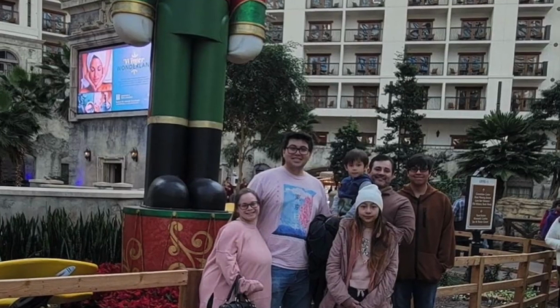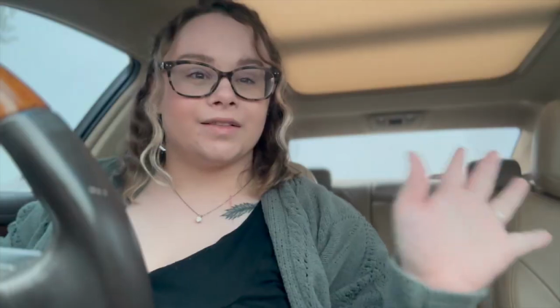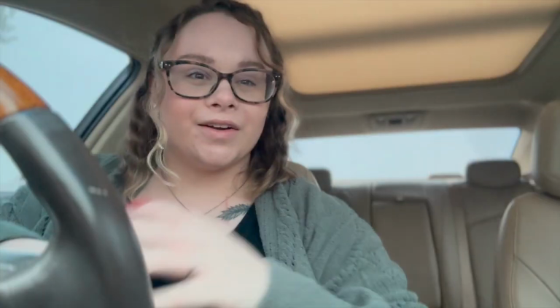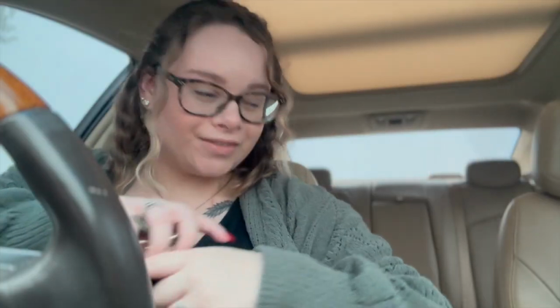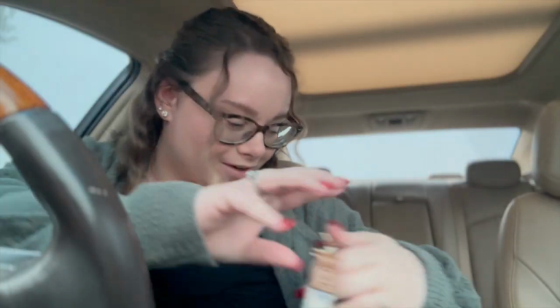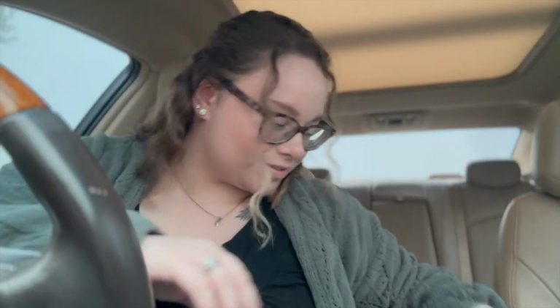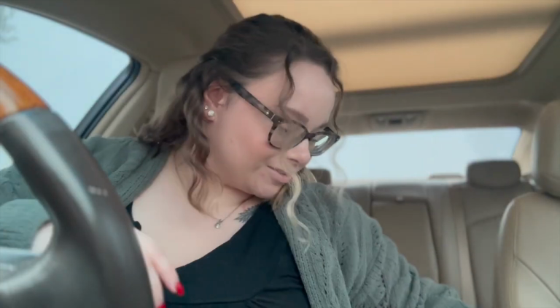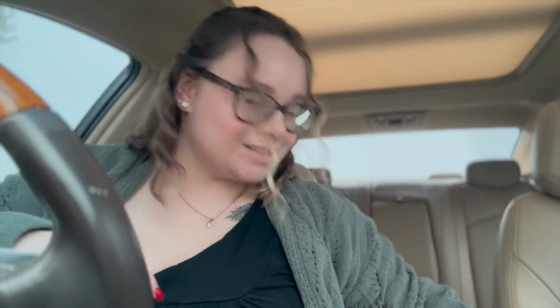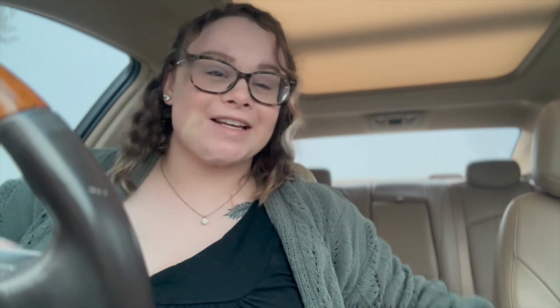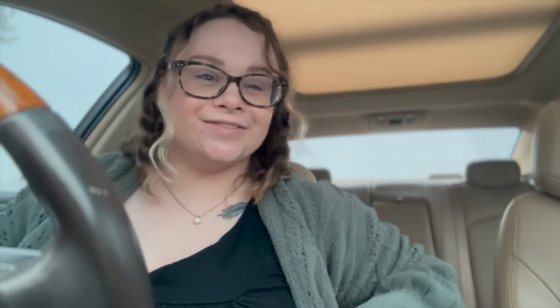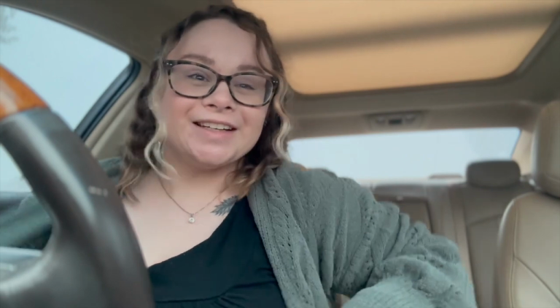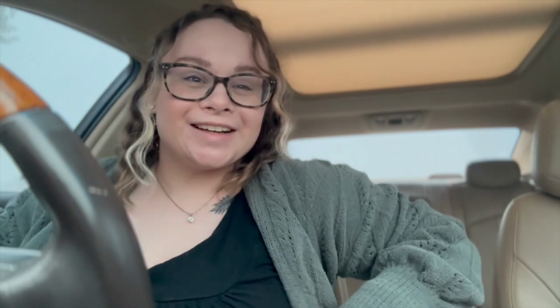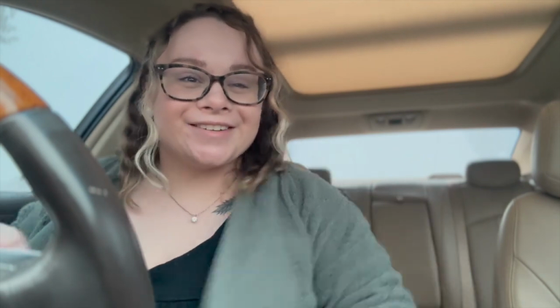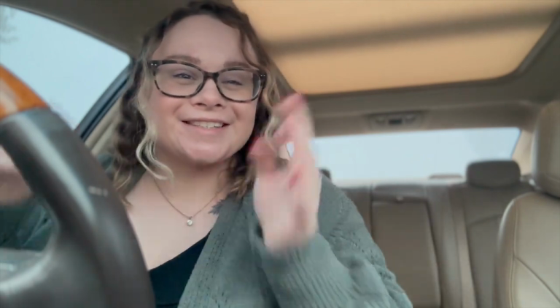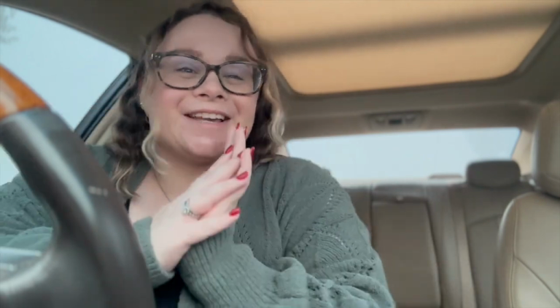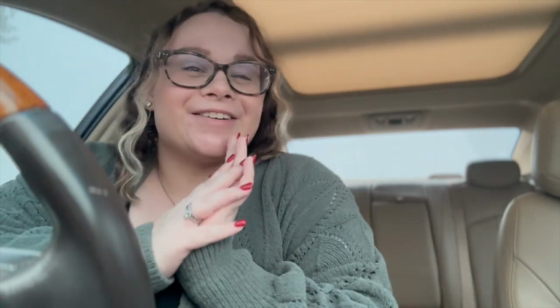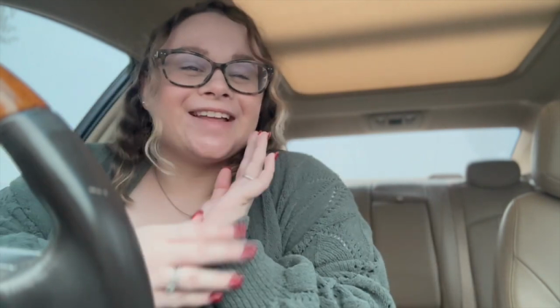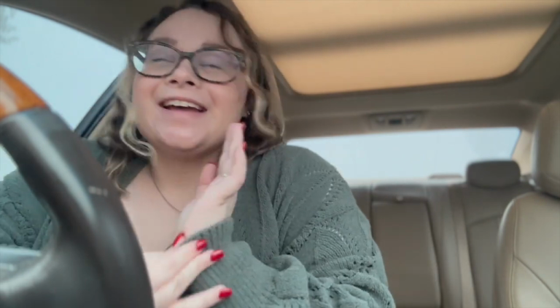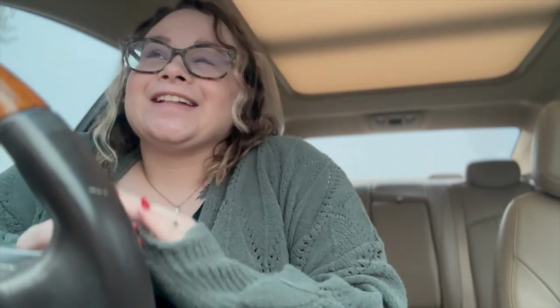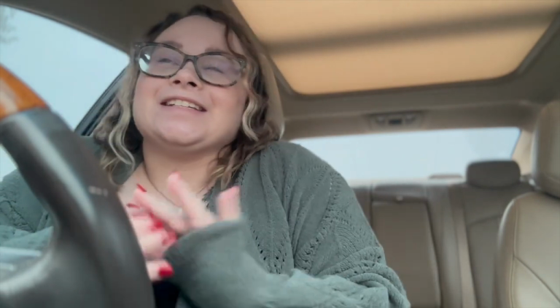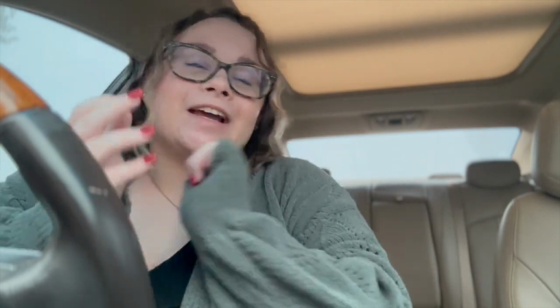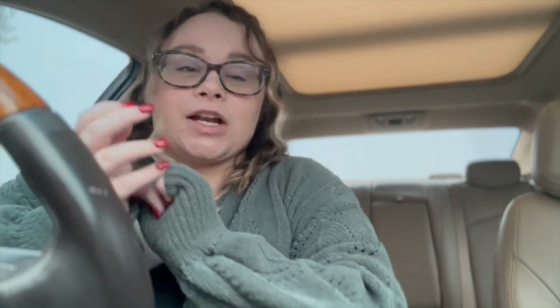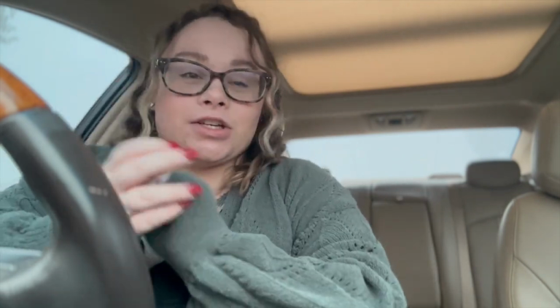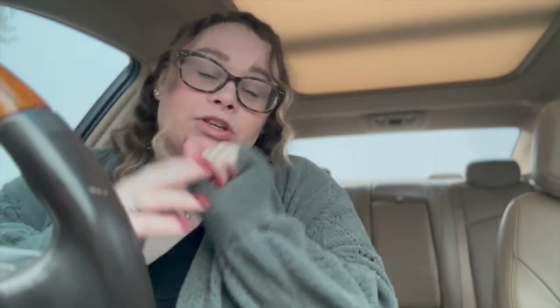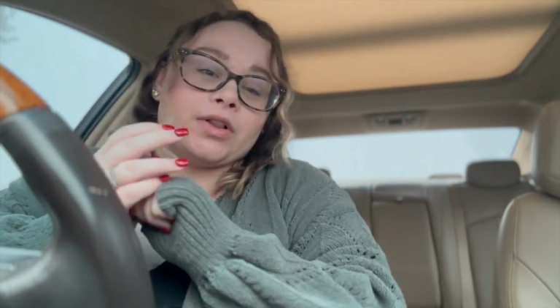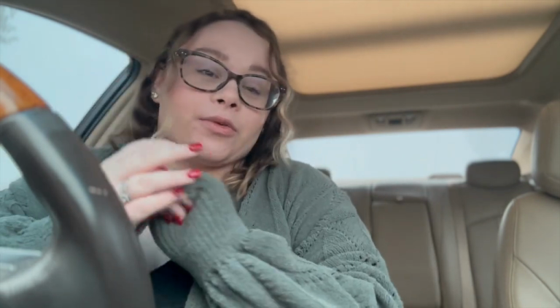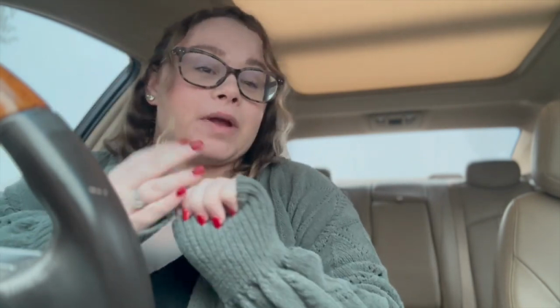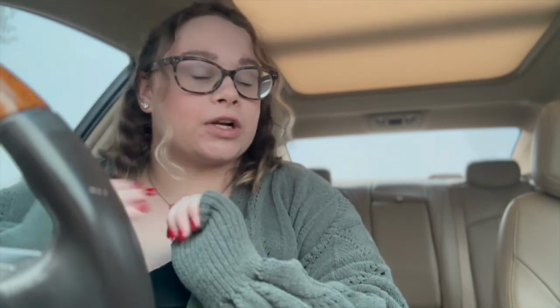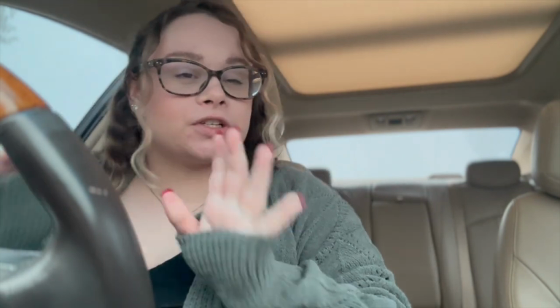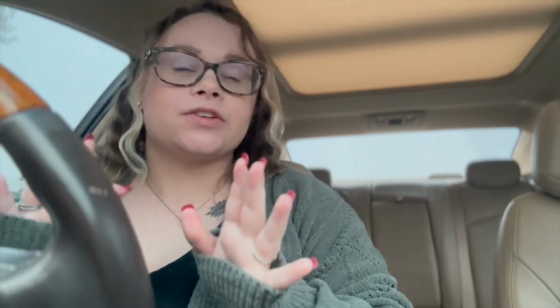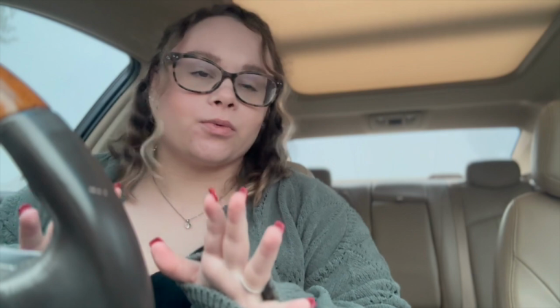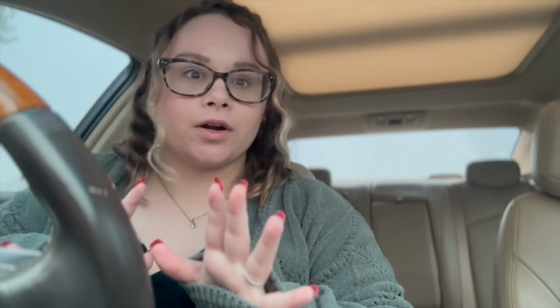Hello and welcome to today's video. Today I kind of took you along with my morning routine for work.